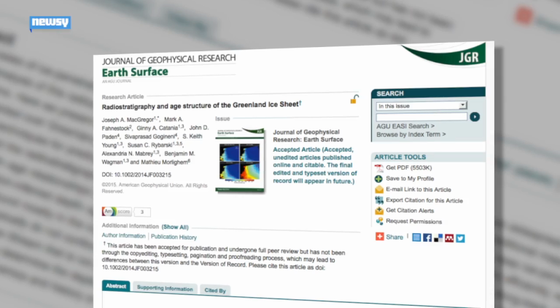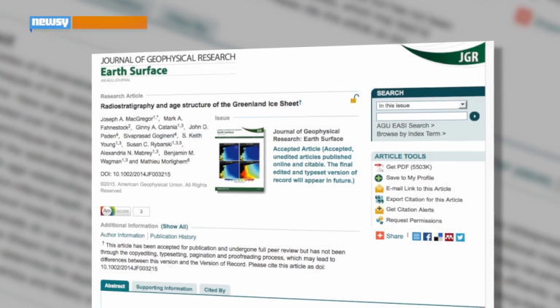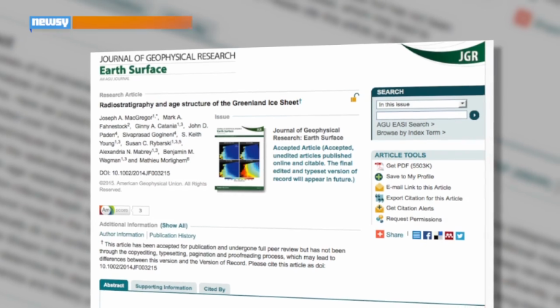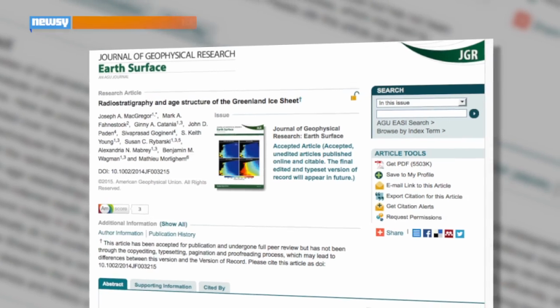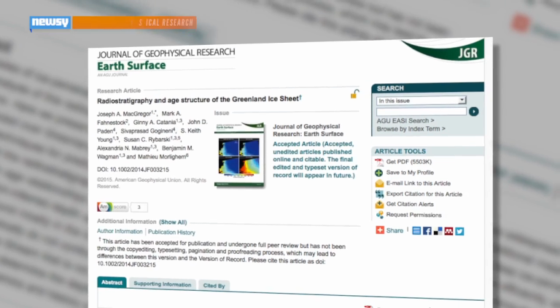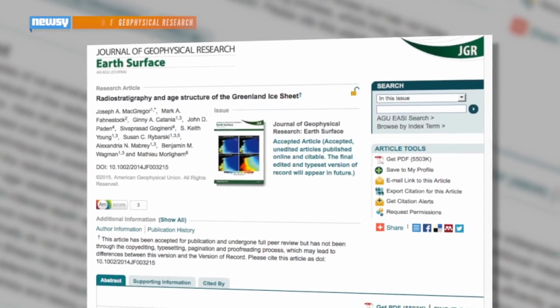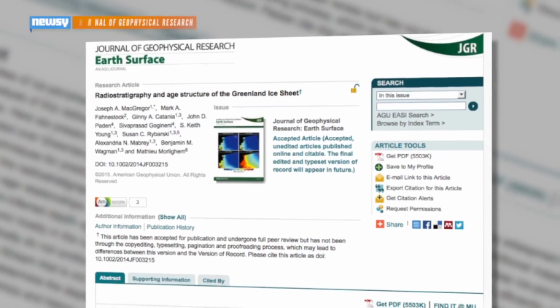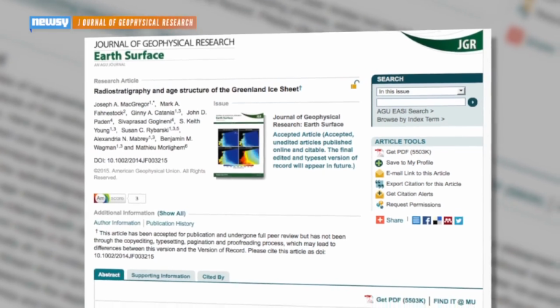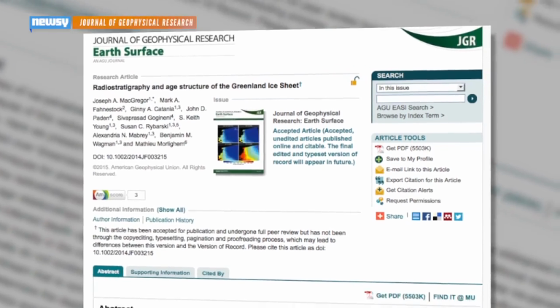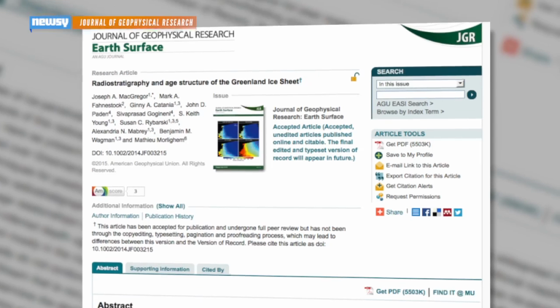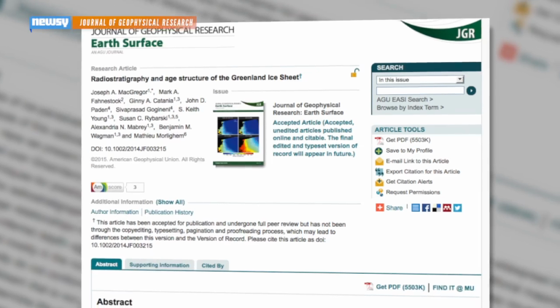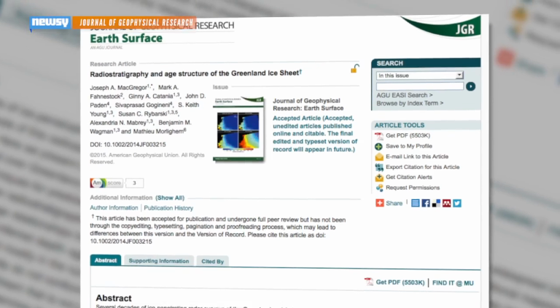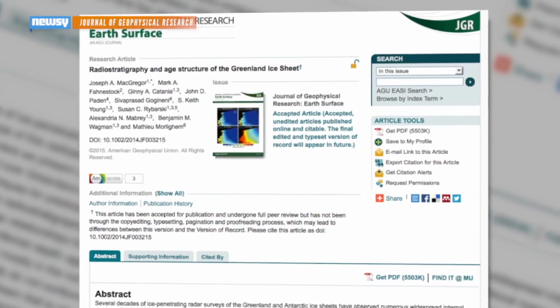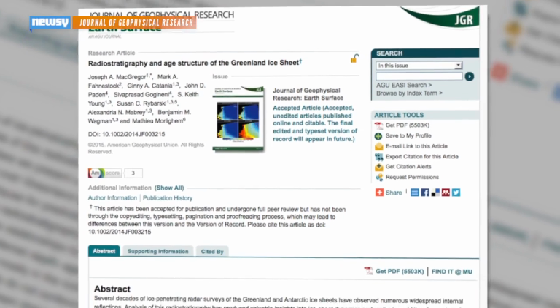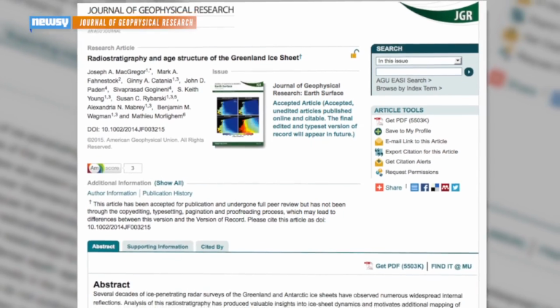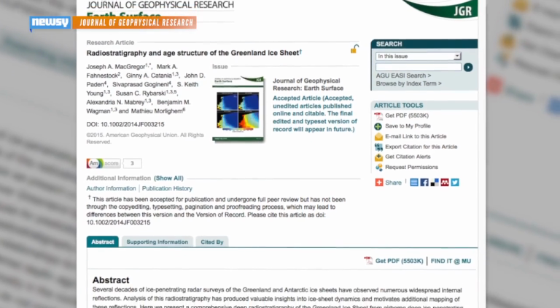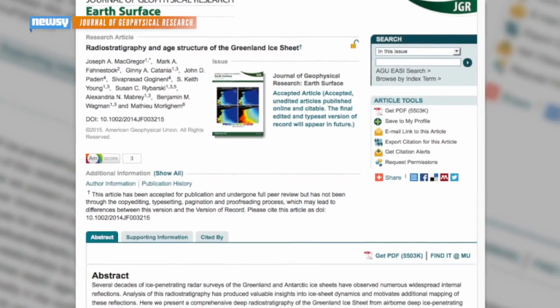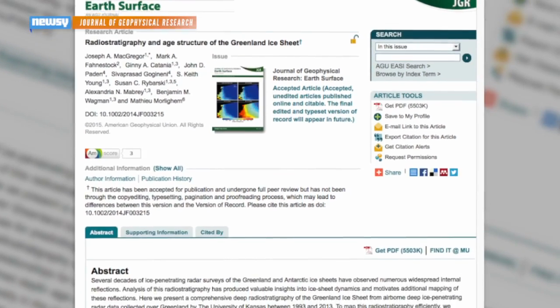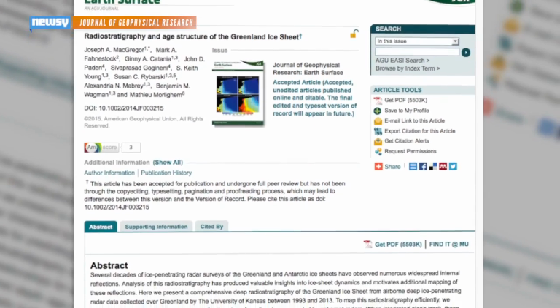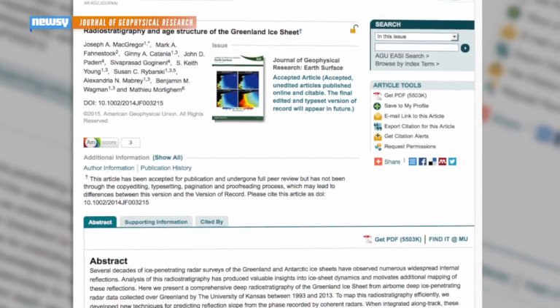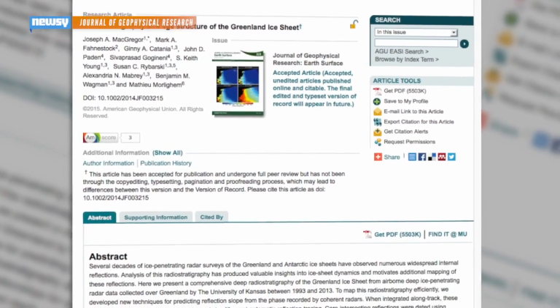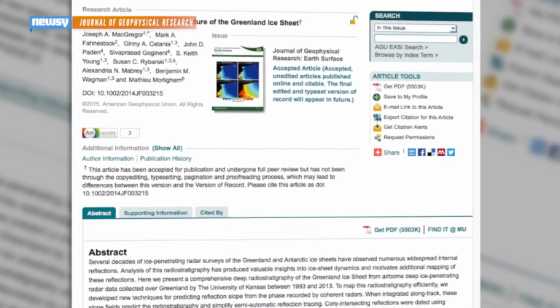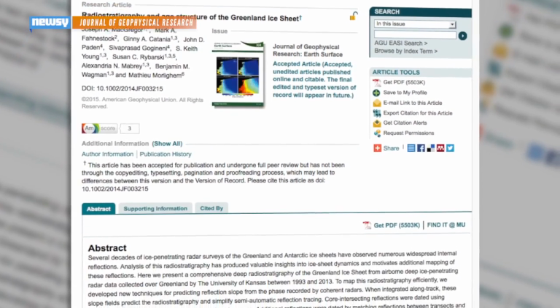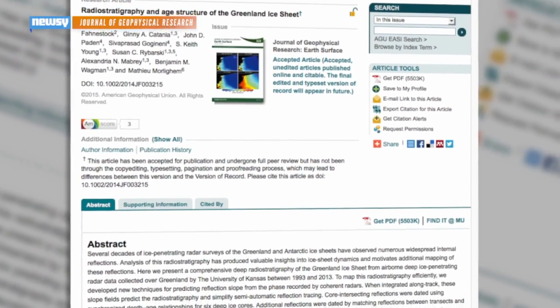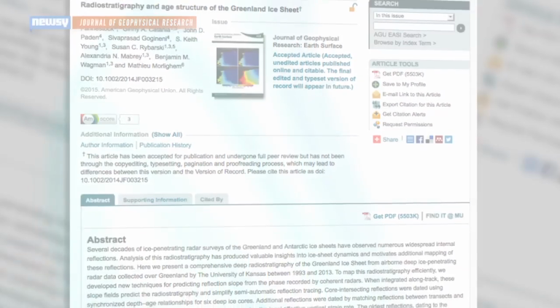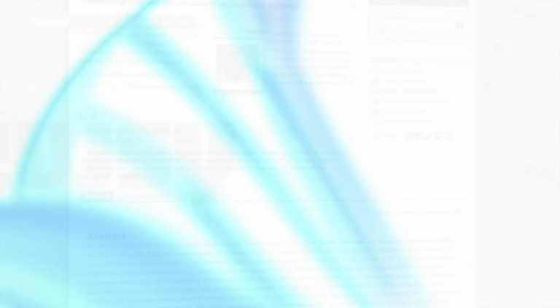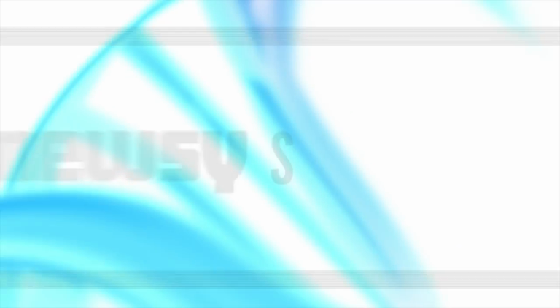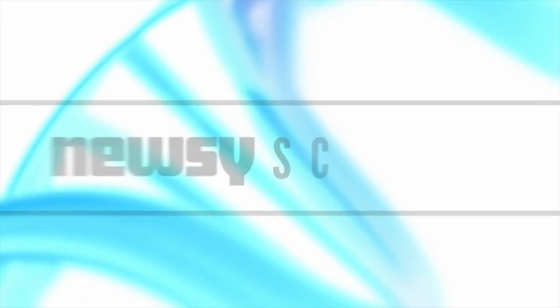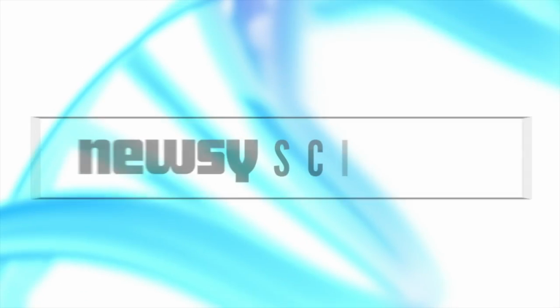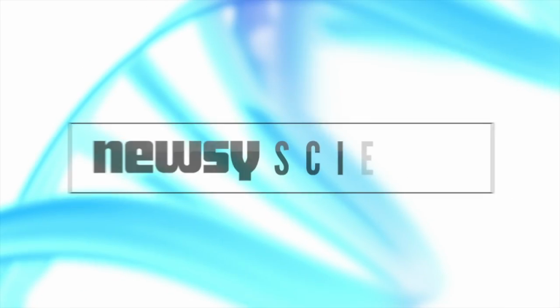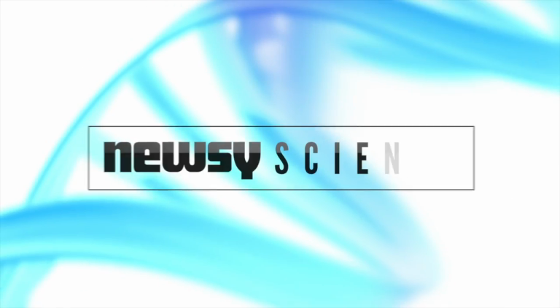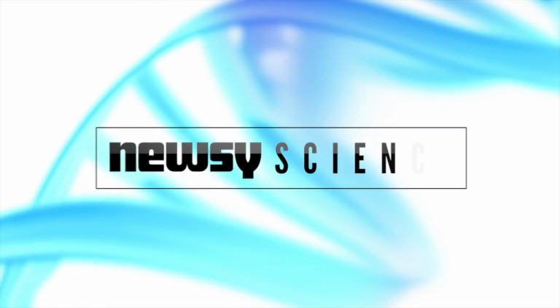The Texas team has published its findings in the Journal of Geophysical Research. For Newsy, I'm Zach Toombs.